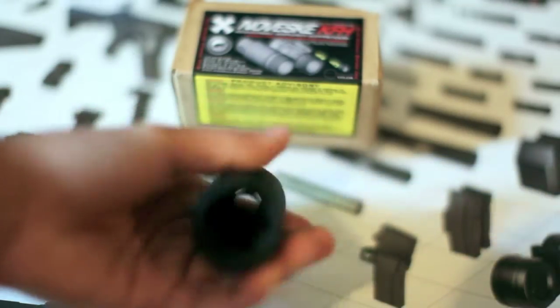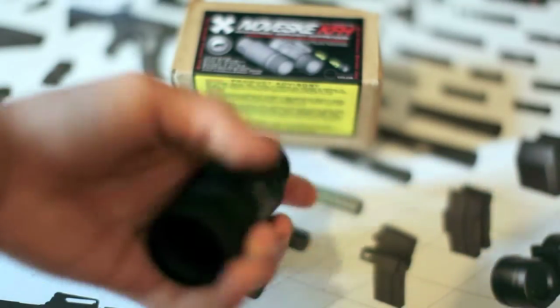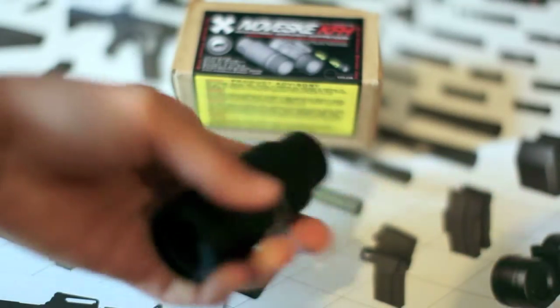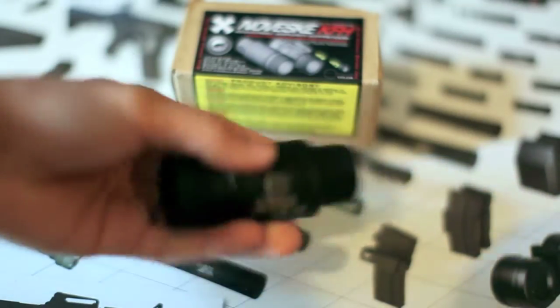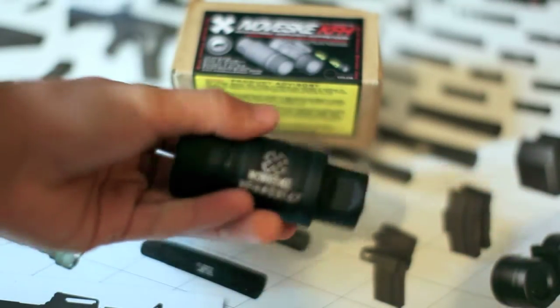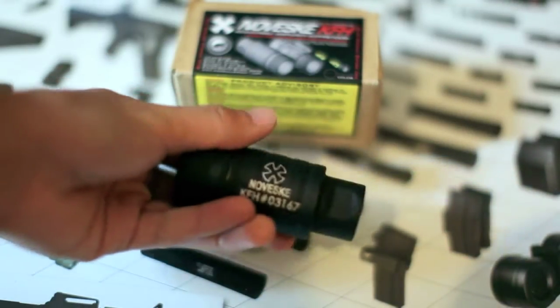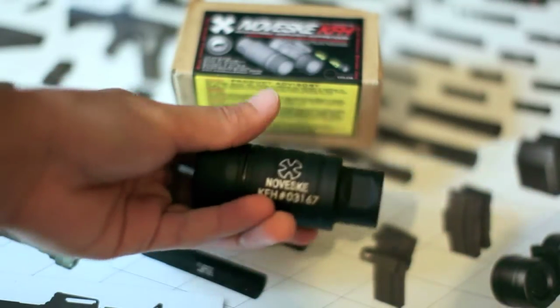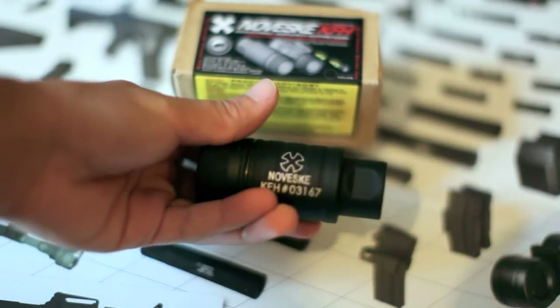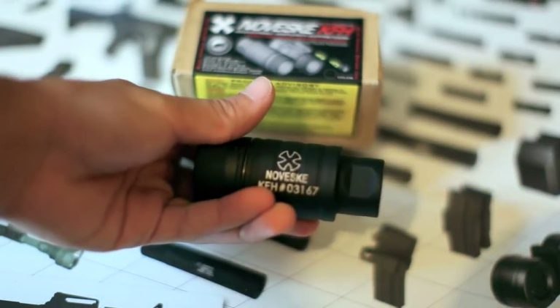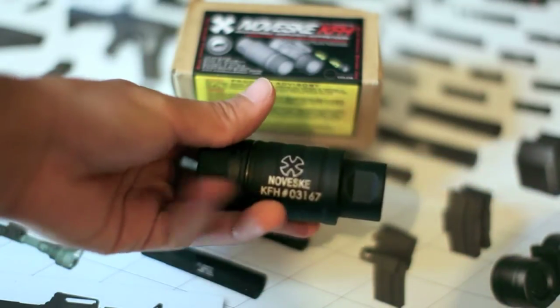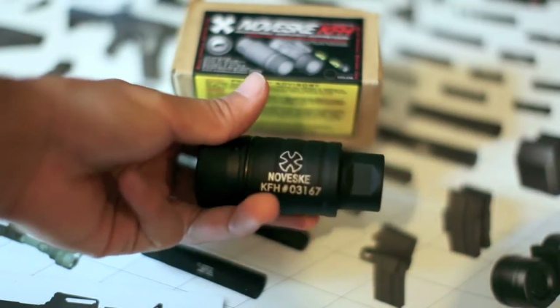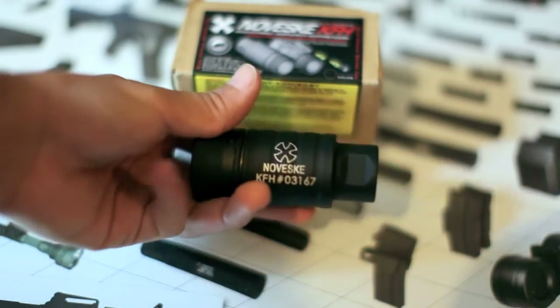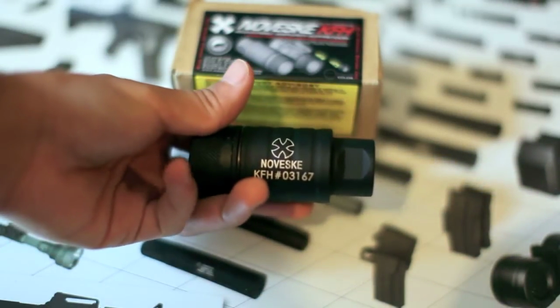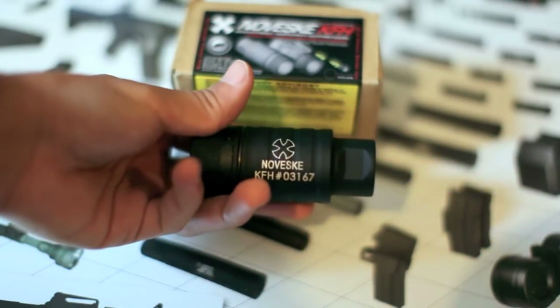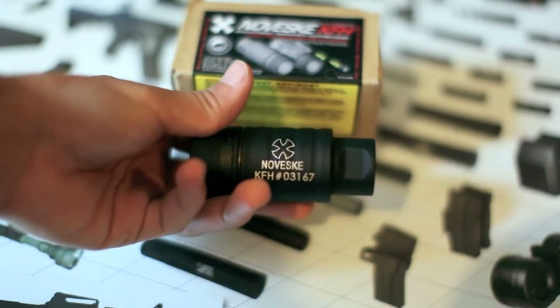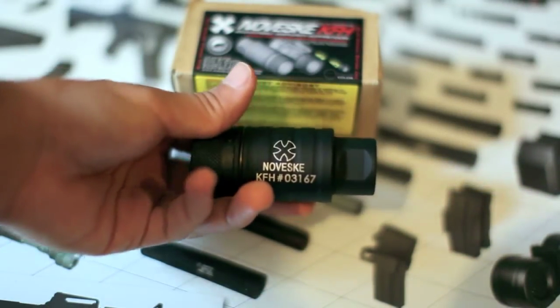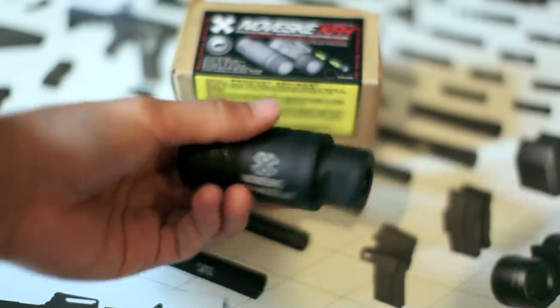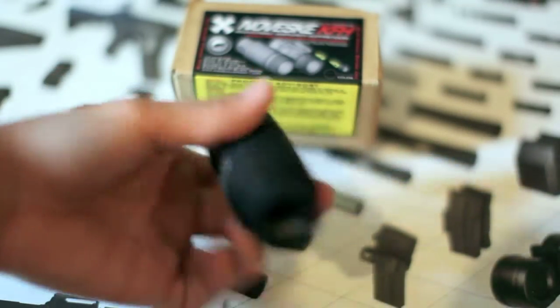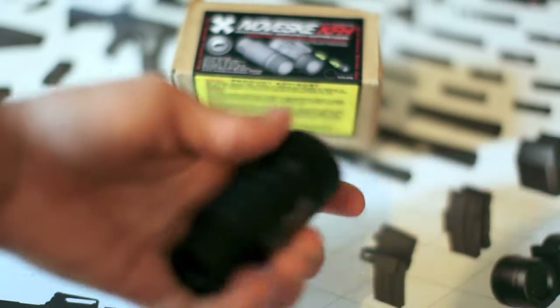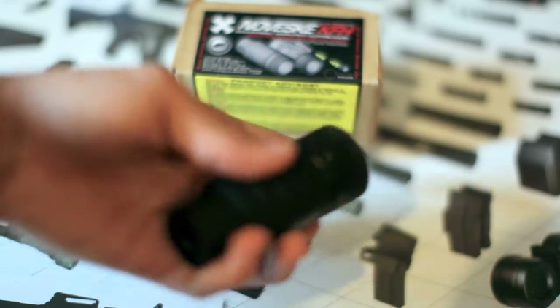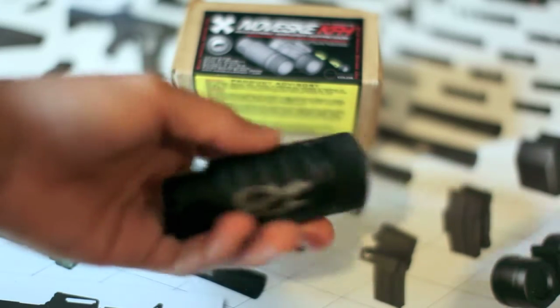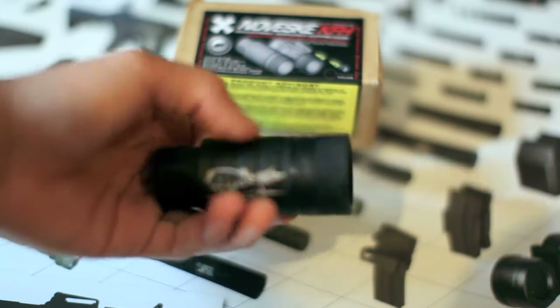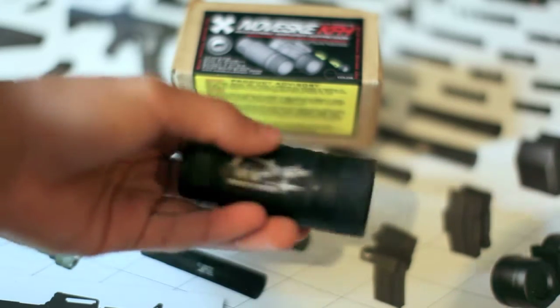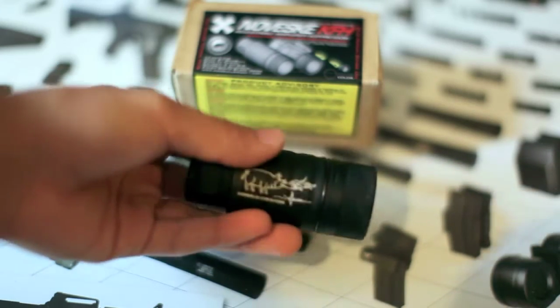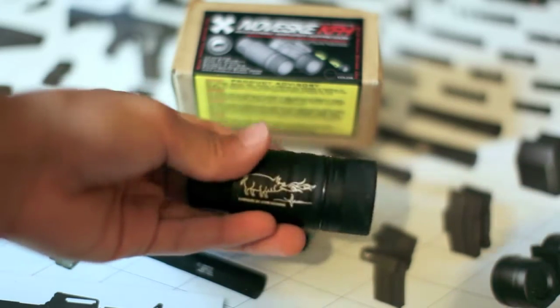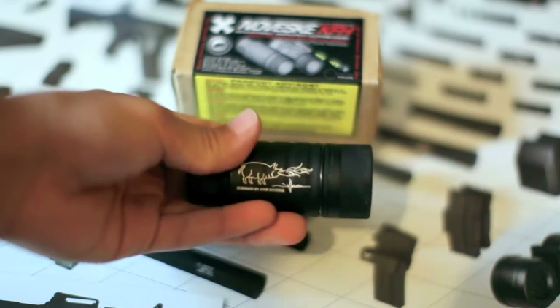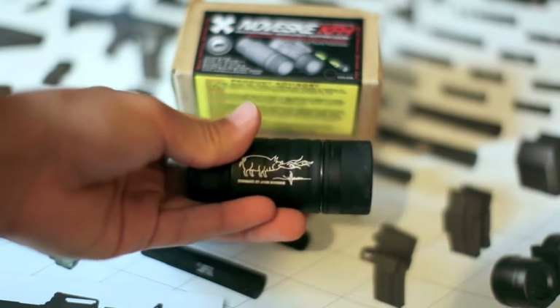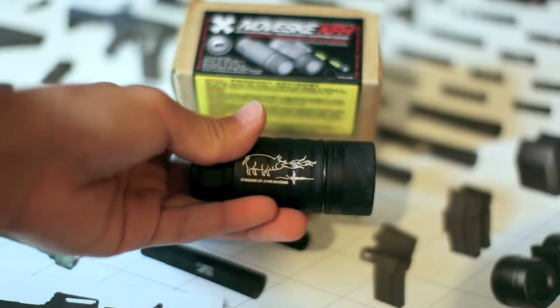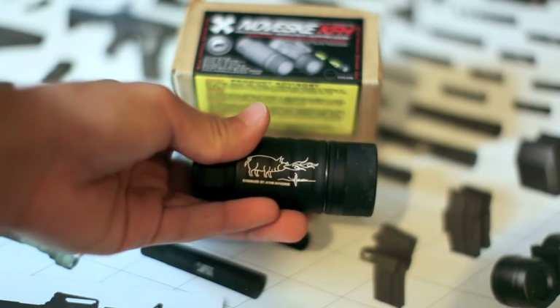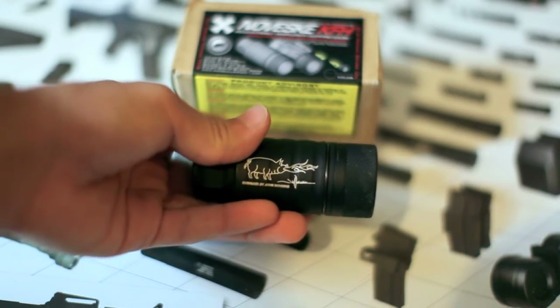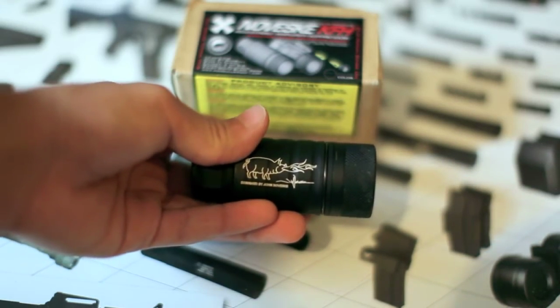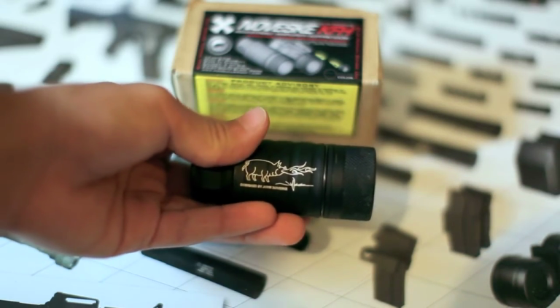And basically we'll take it outside, test it, and show you guys the difference between the amplifier and no amplifier.